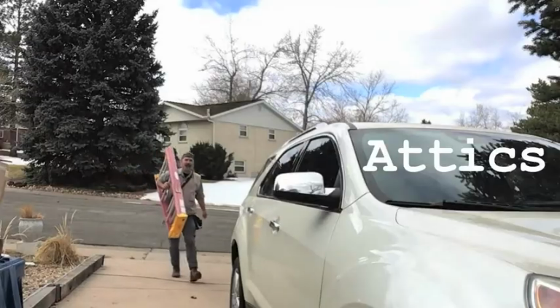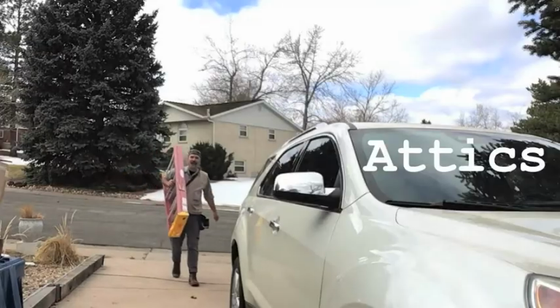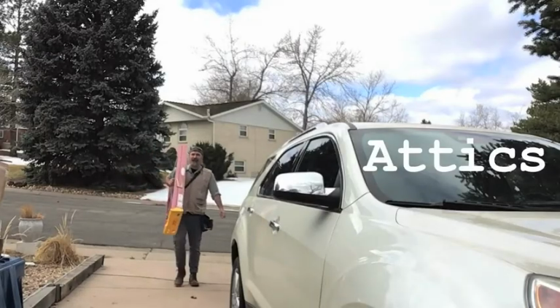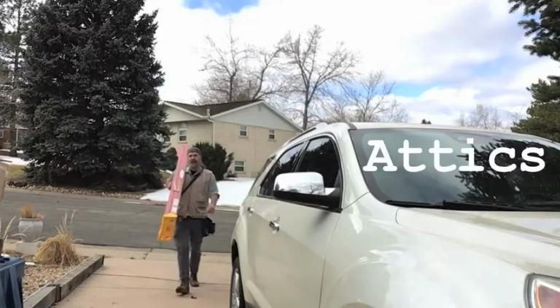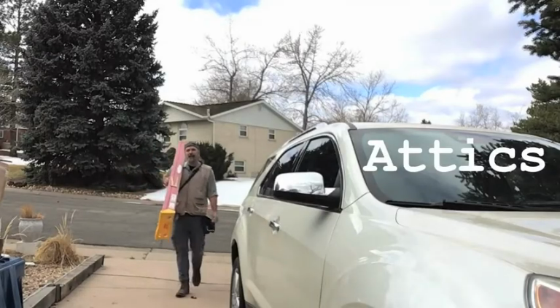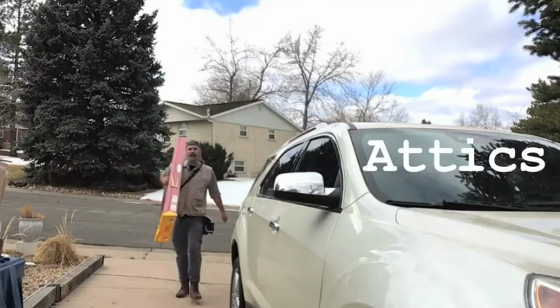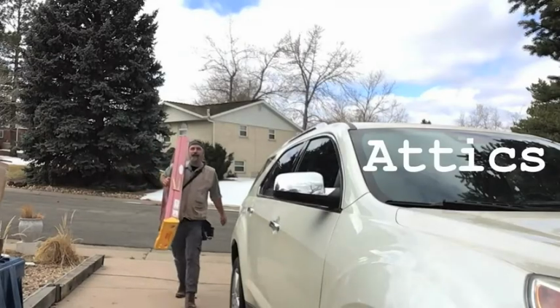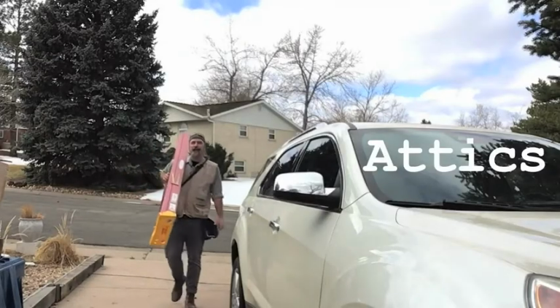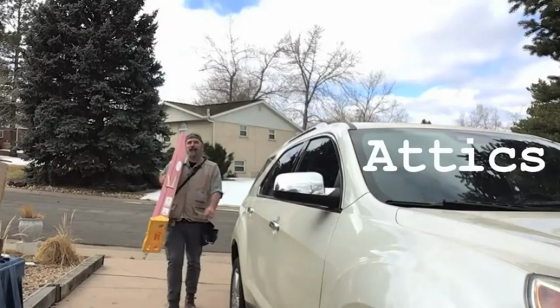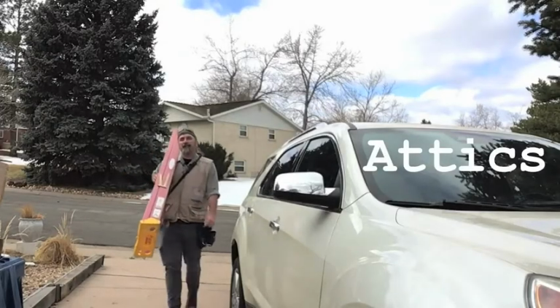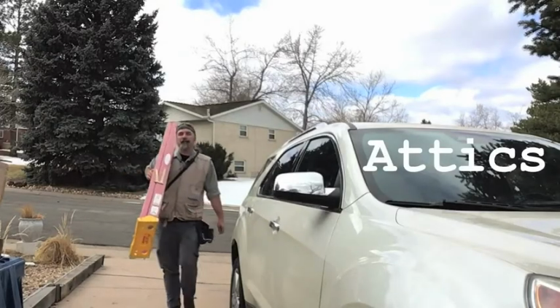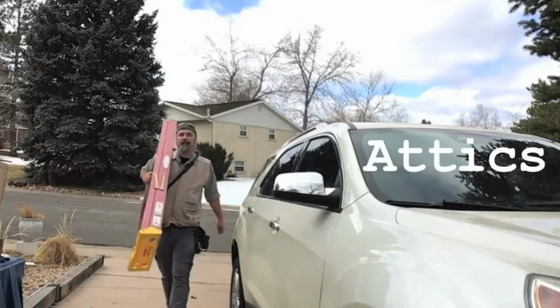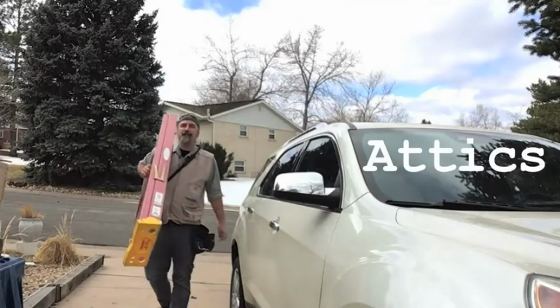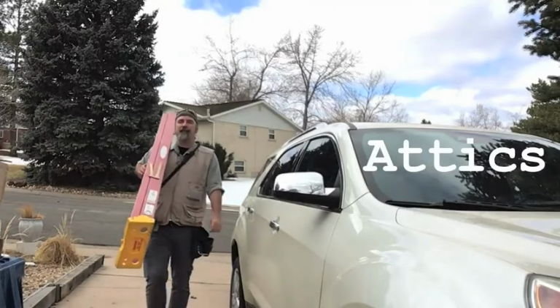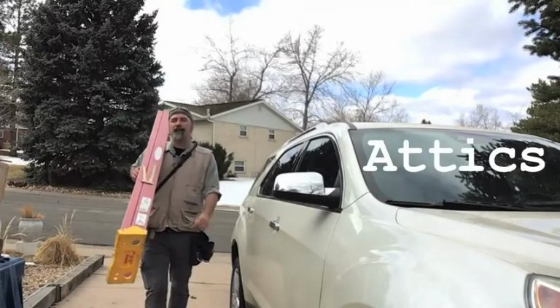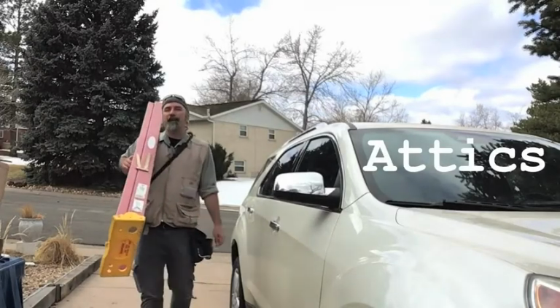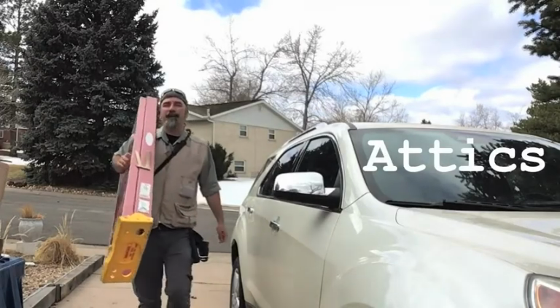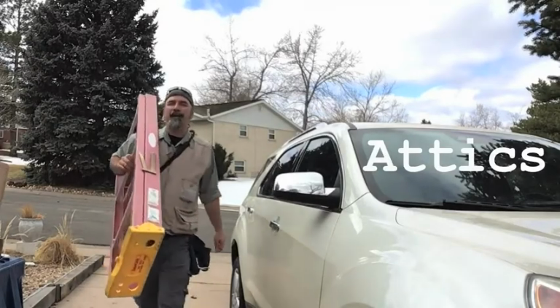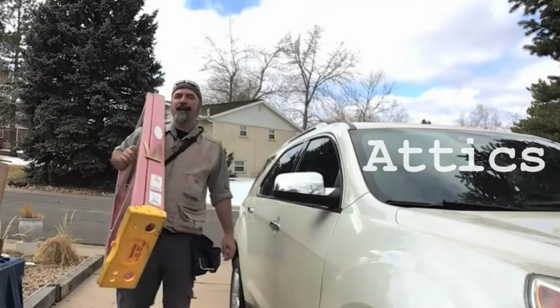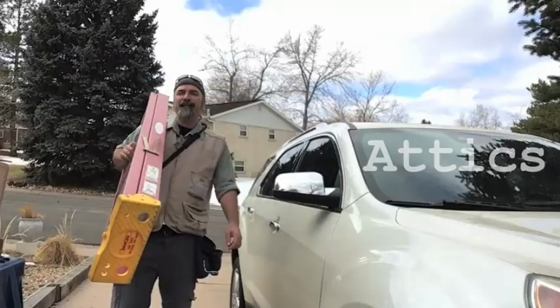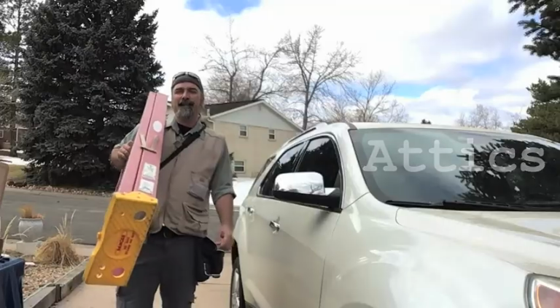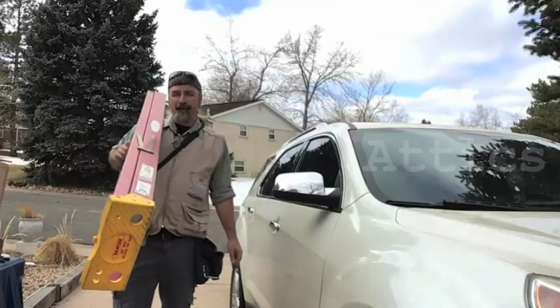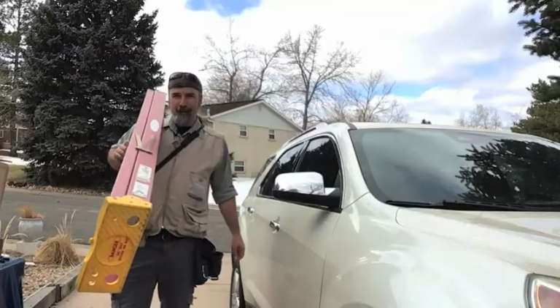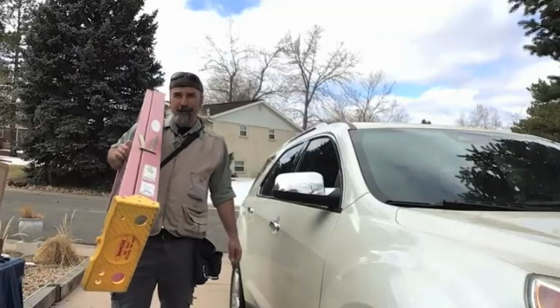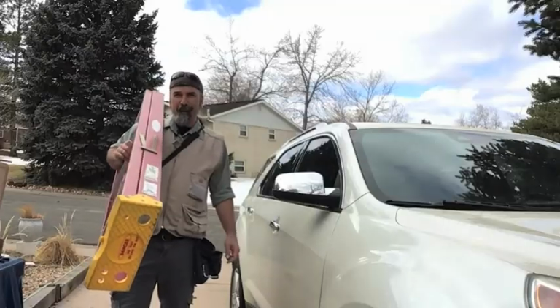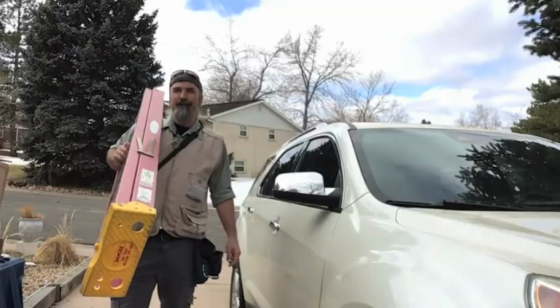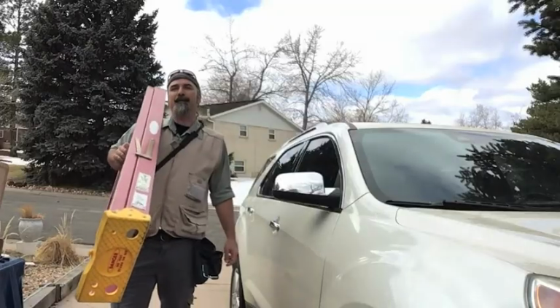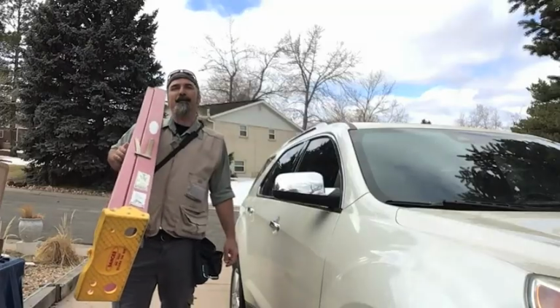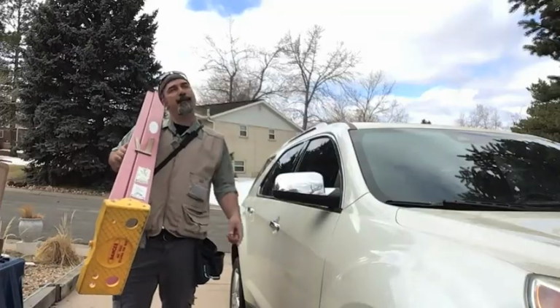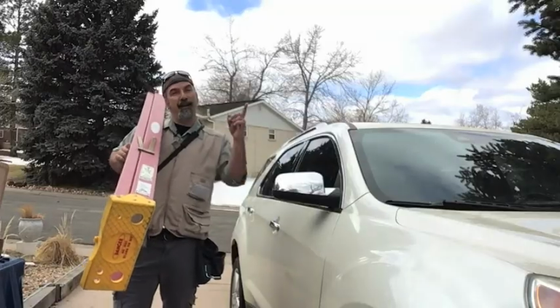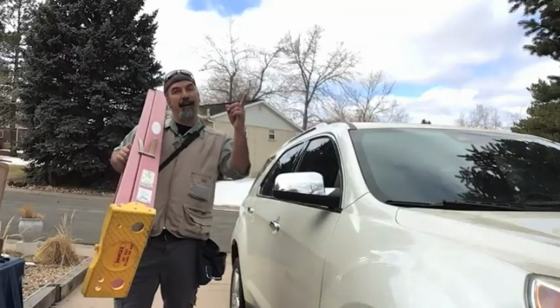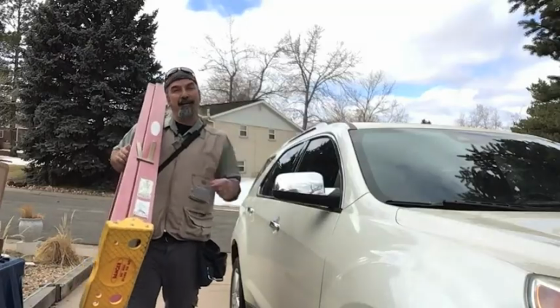Hi, I'm Joan Schultz with JDS Home Inspection Services in Denver, Colorado. I'd like to take the opportunity today to talk to you about attics.